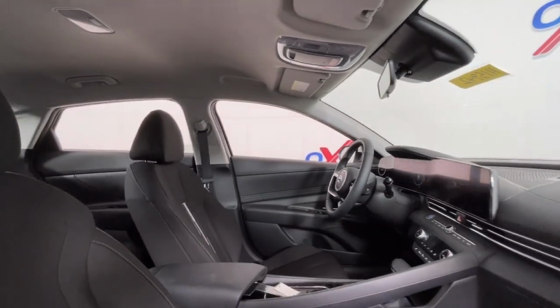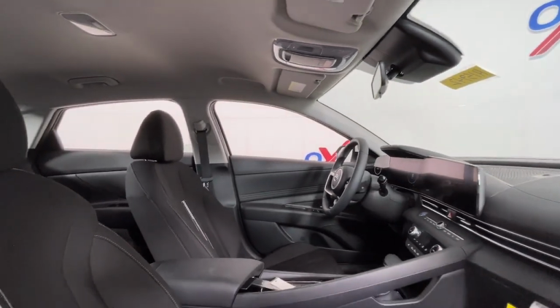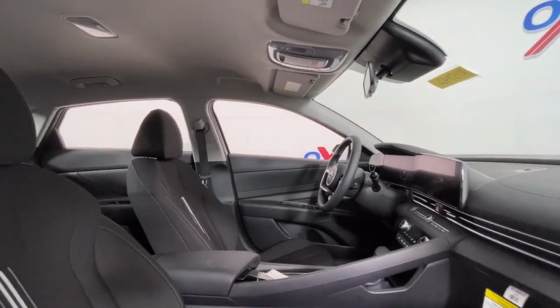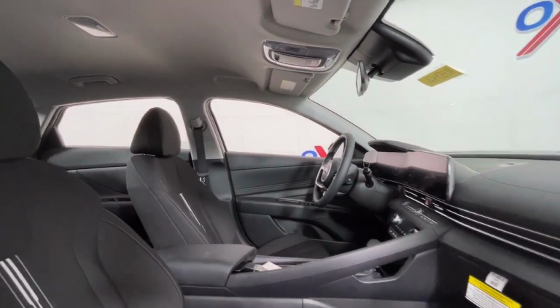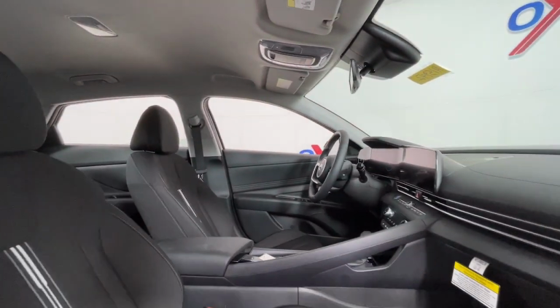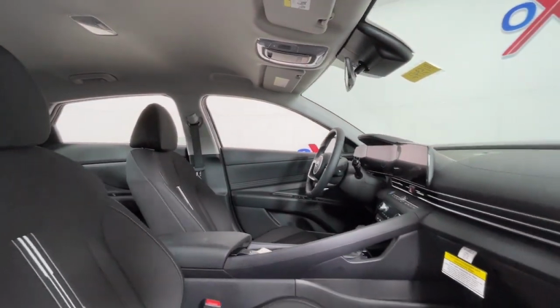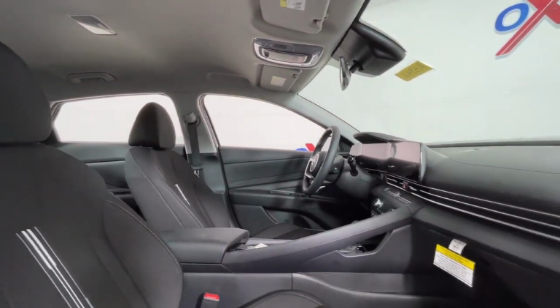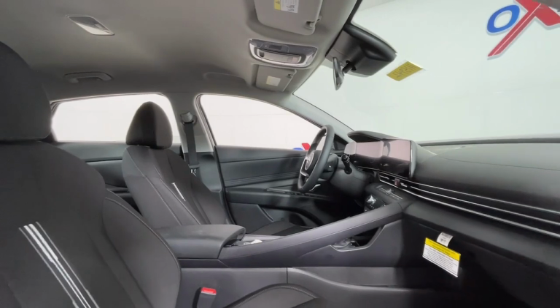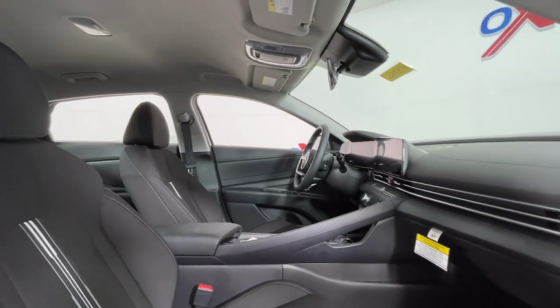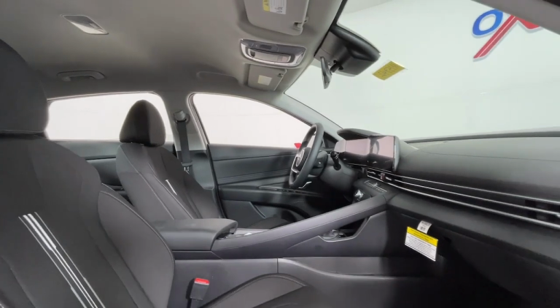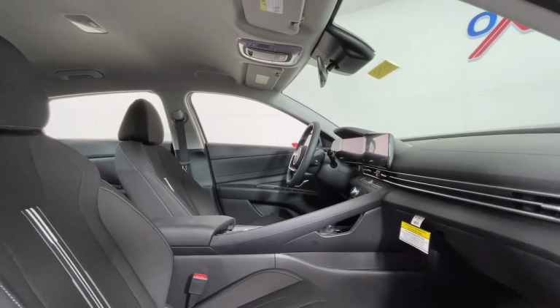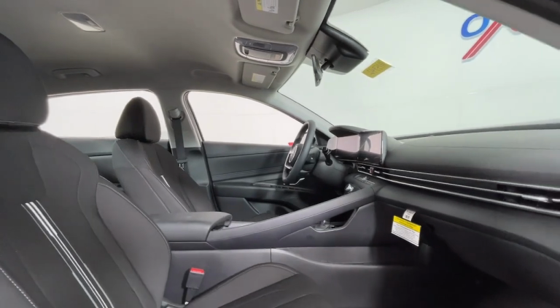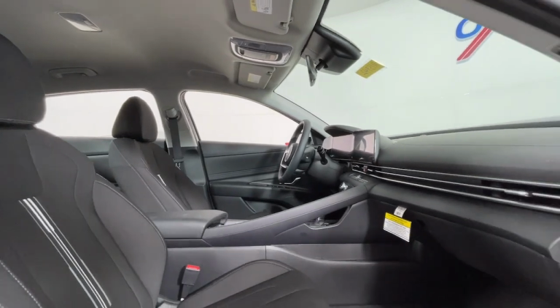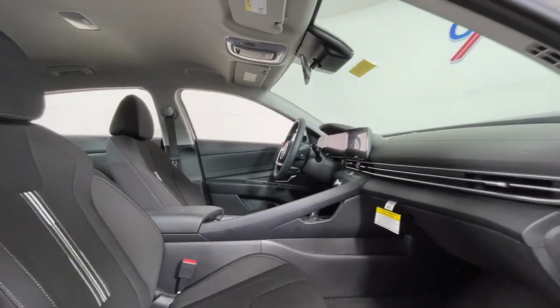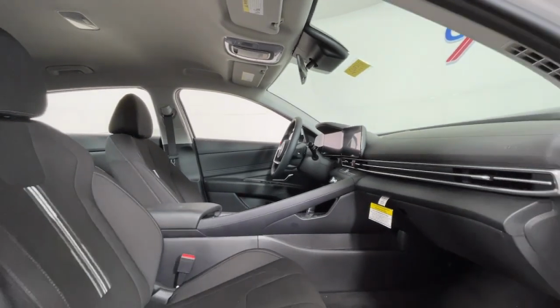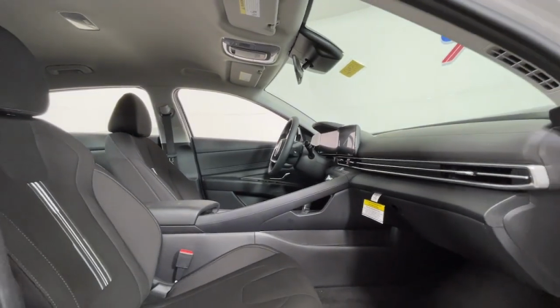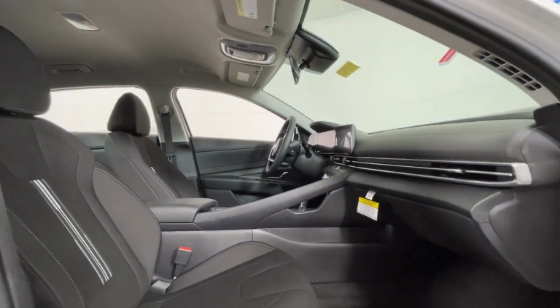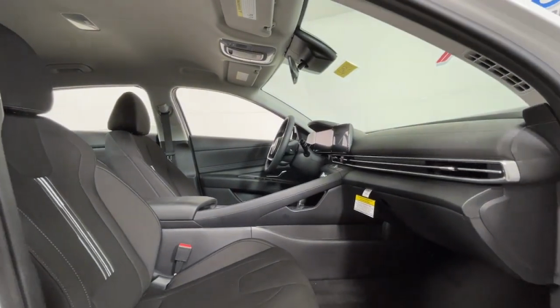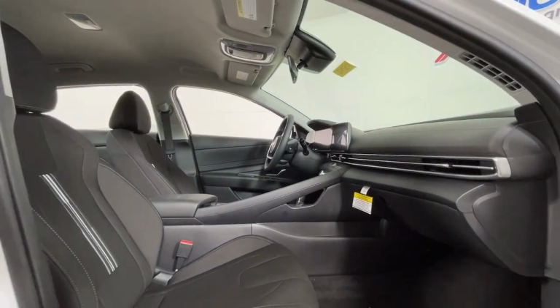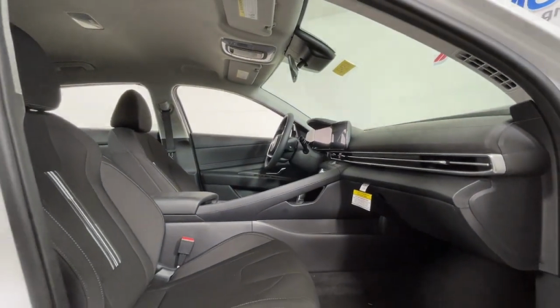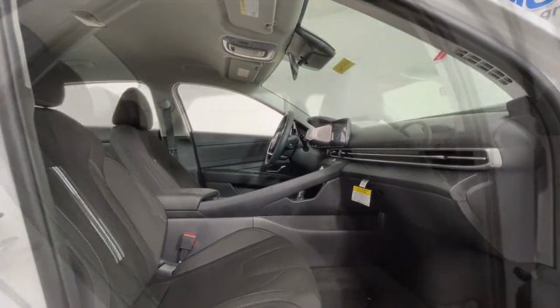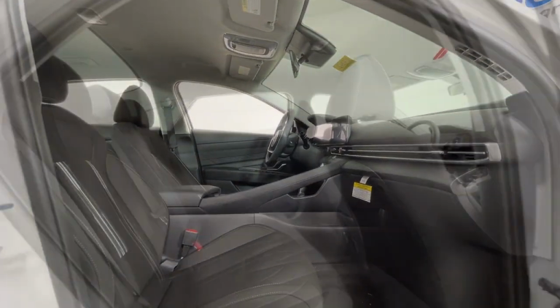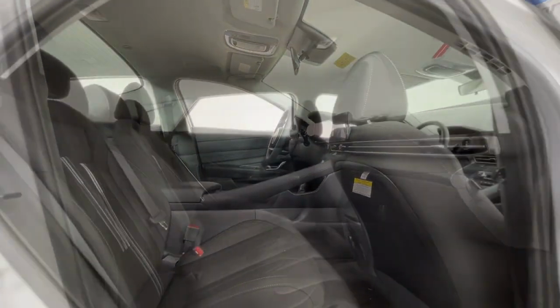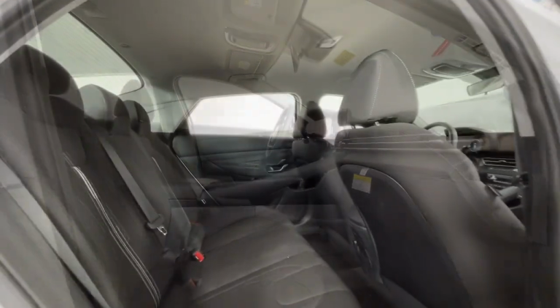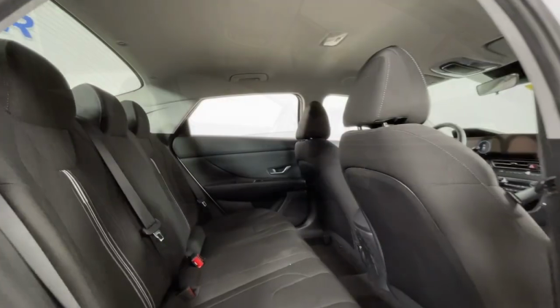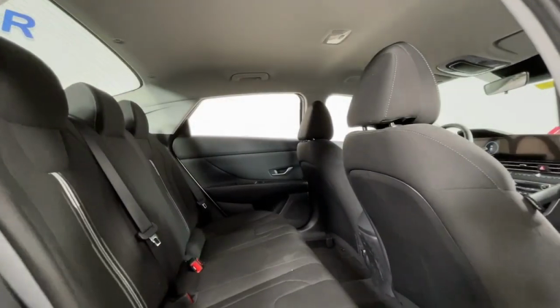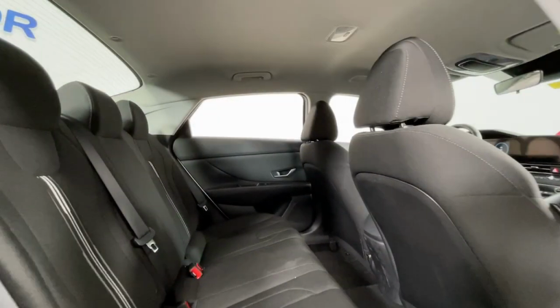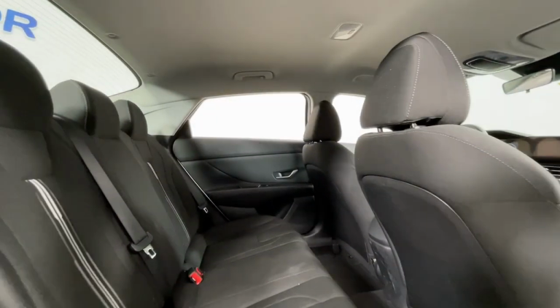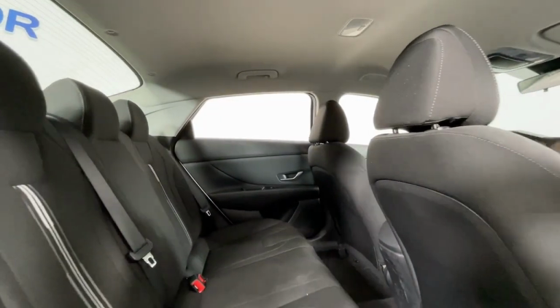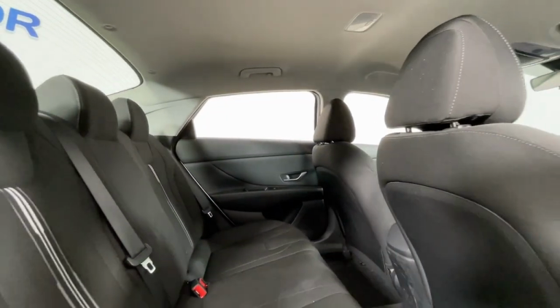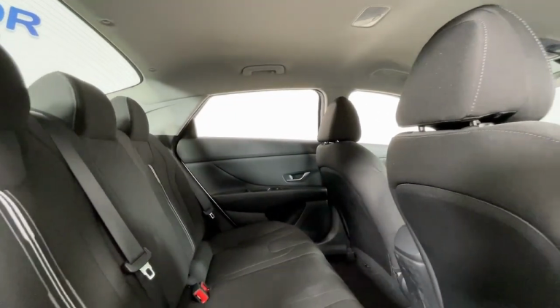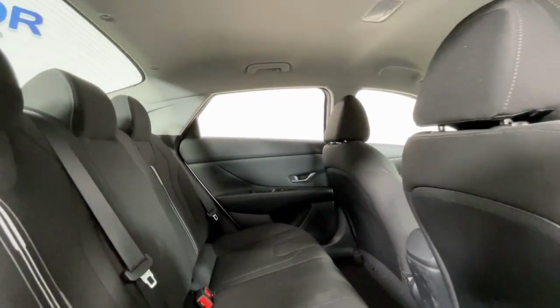Electronic stability control, aluminum wheels, heated front seat, and leather-wrapped steering wheel.